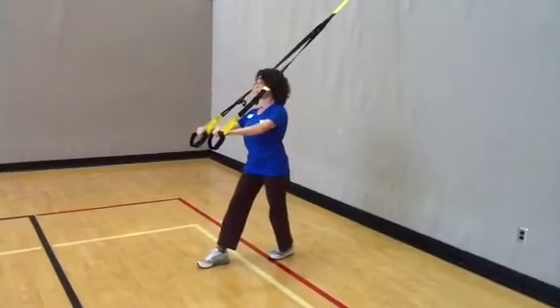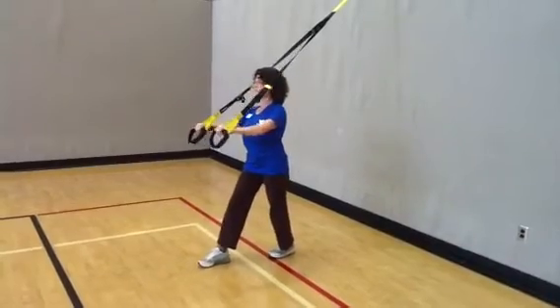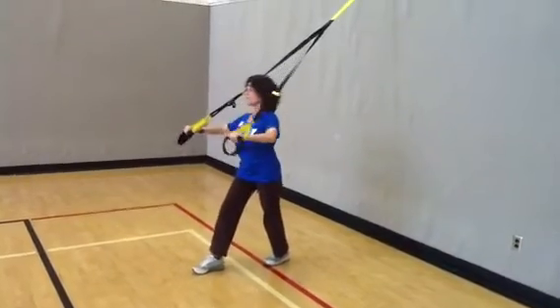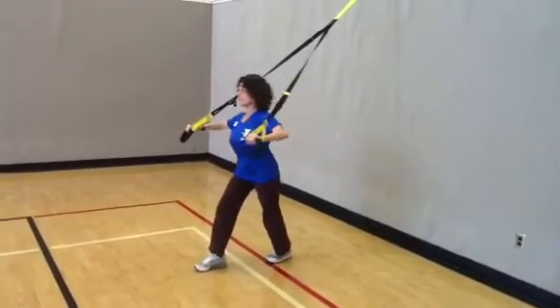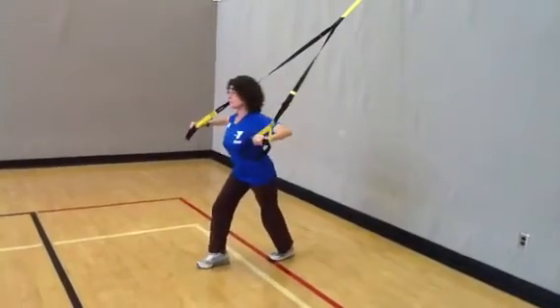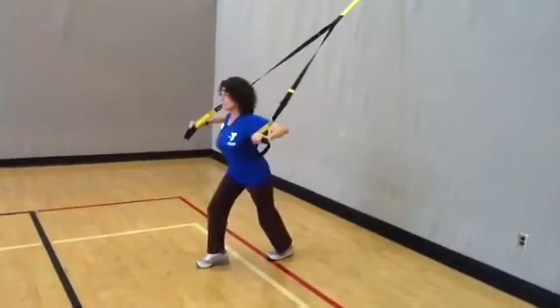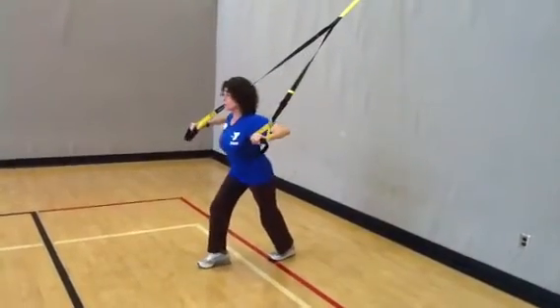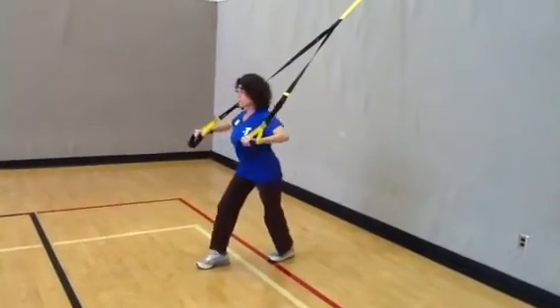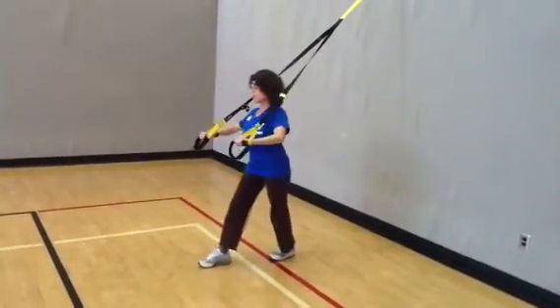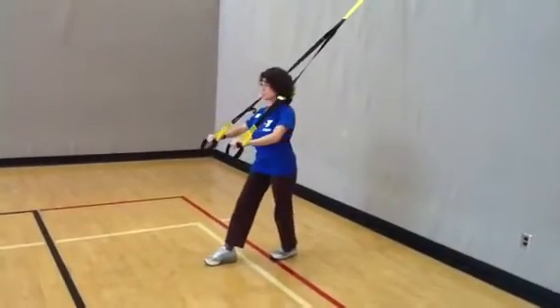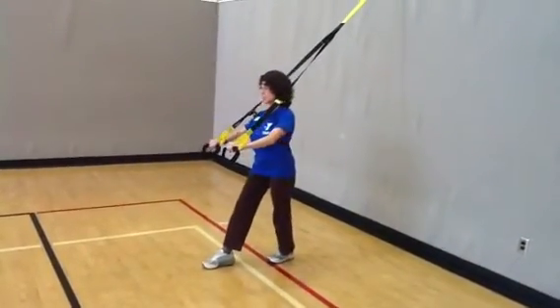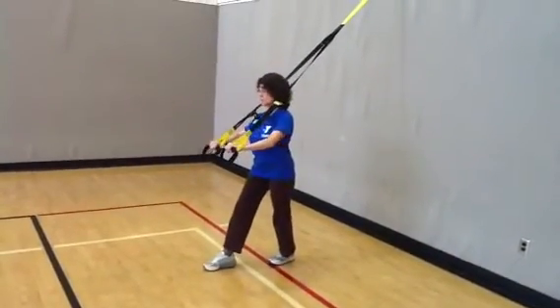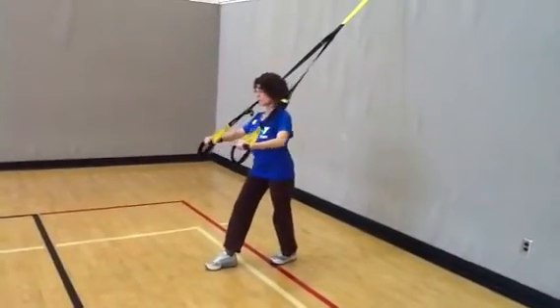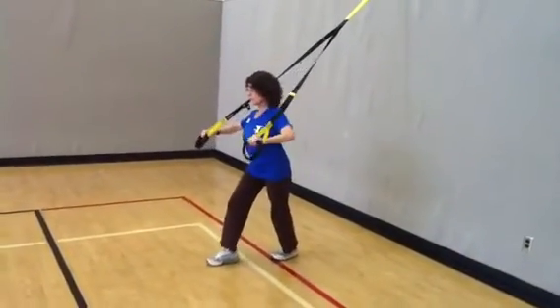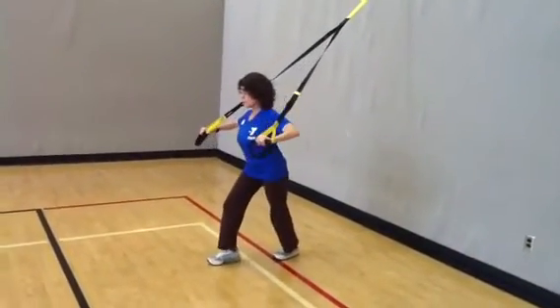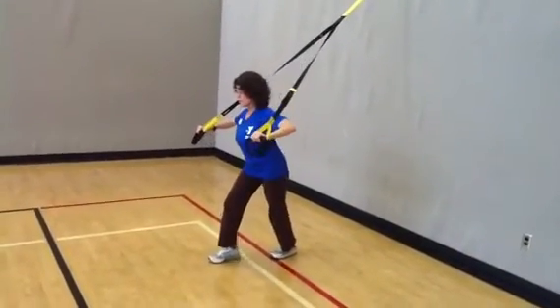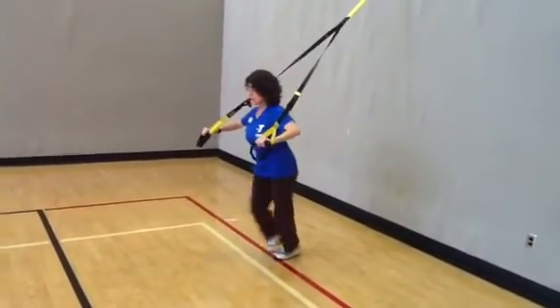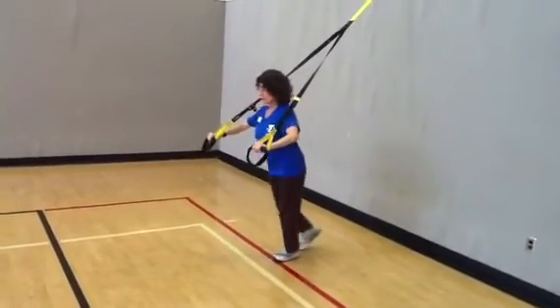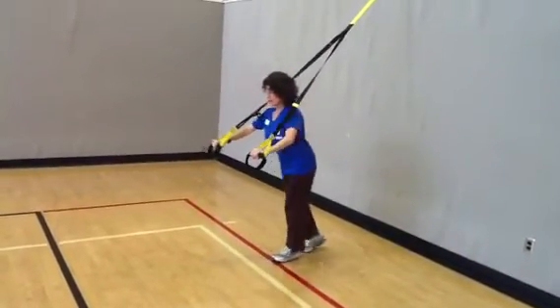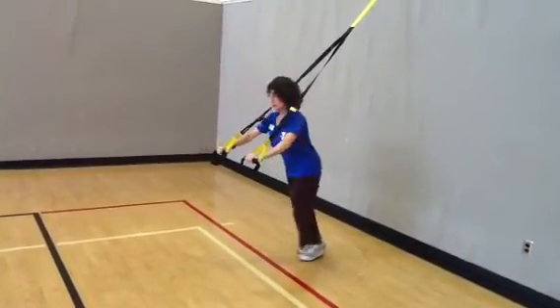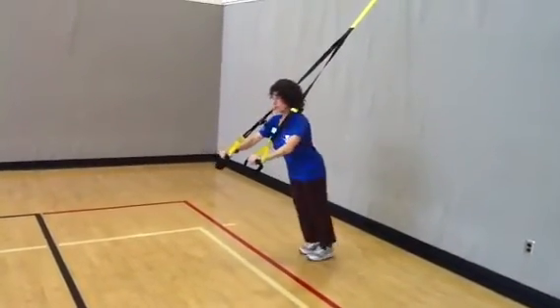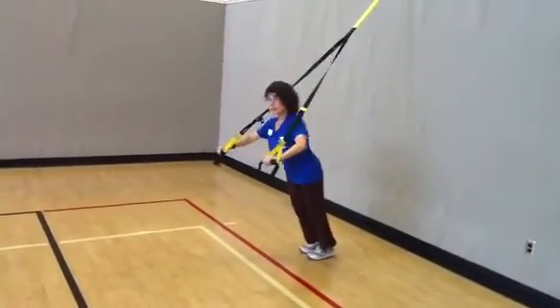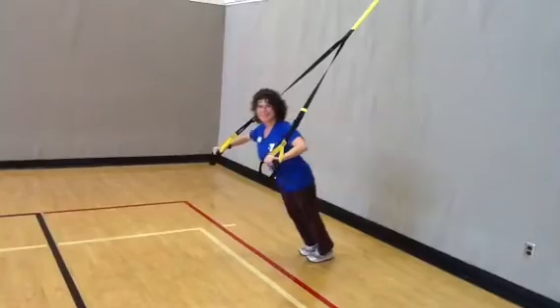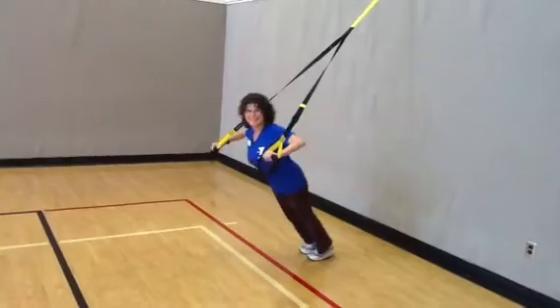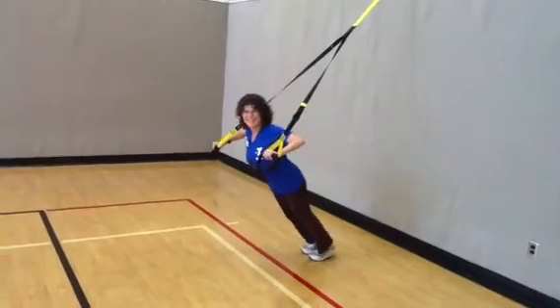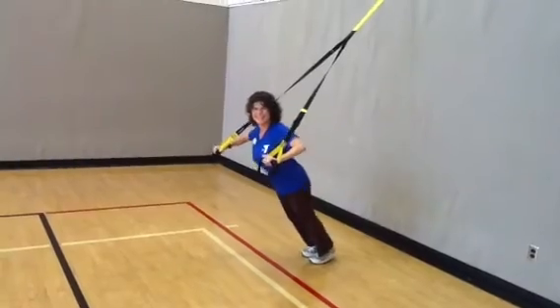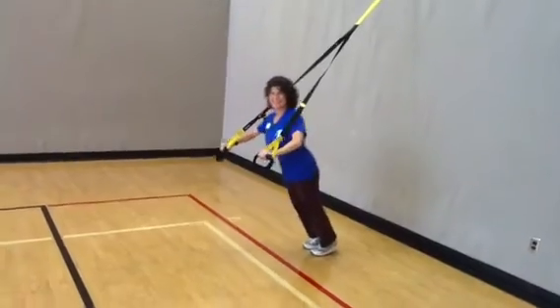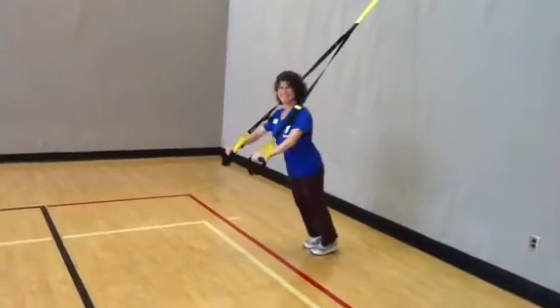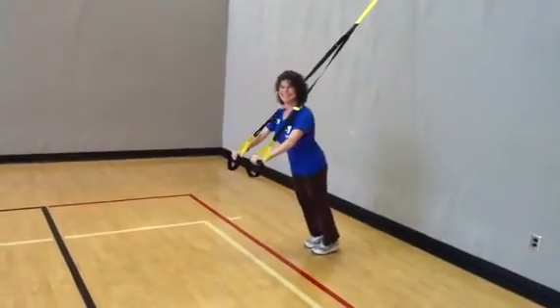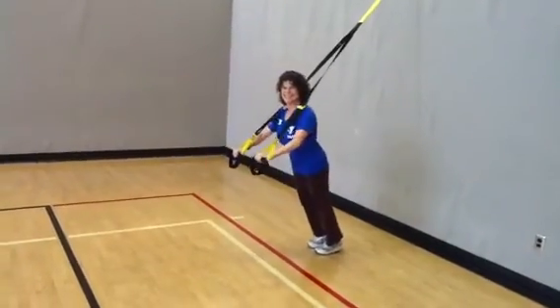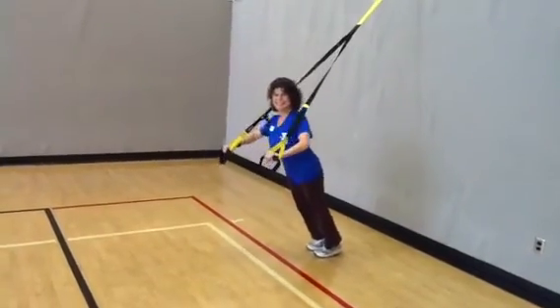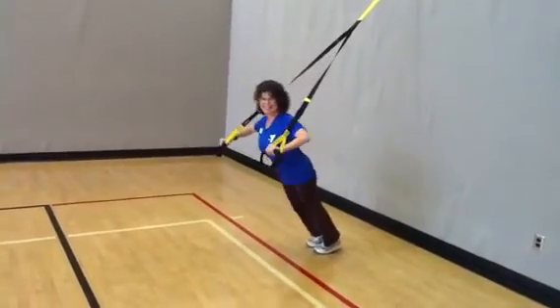To learn more about this exercise, consult with your nearest personal trainer at a YMCA. We'll see you next week.